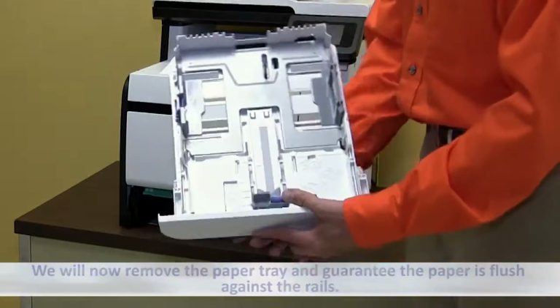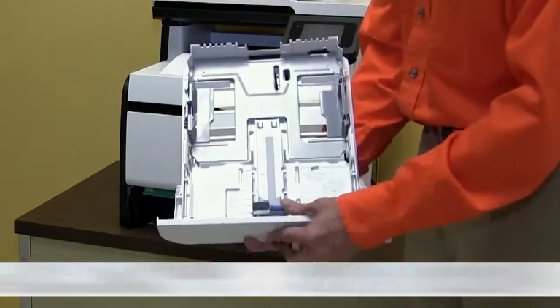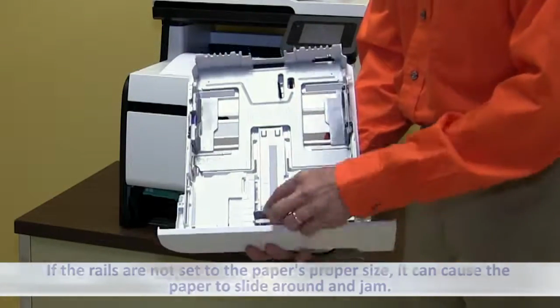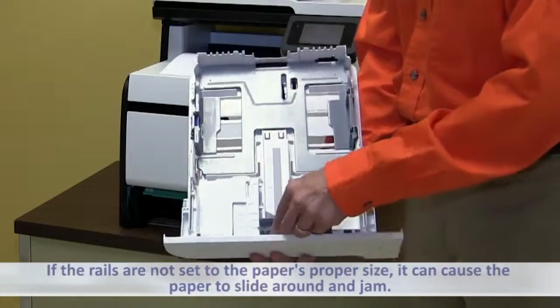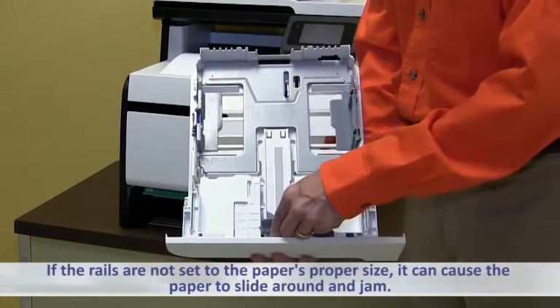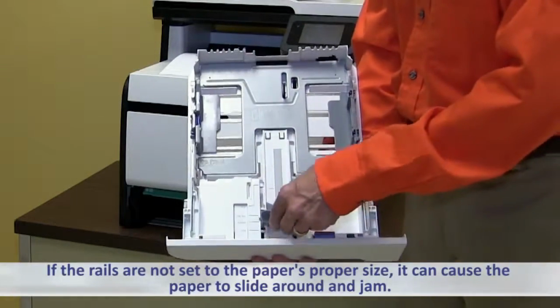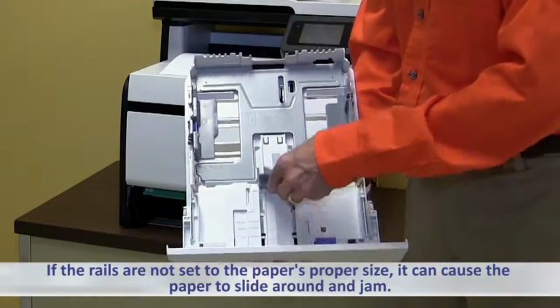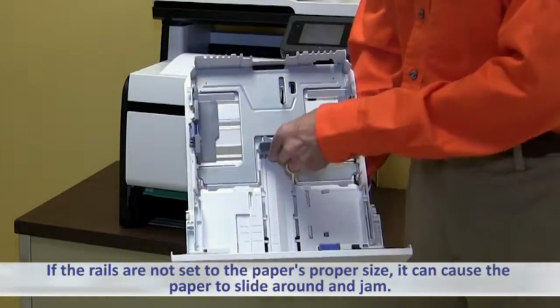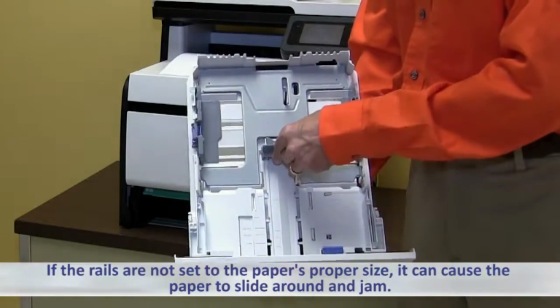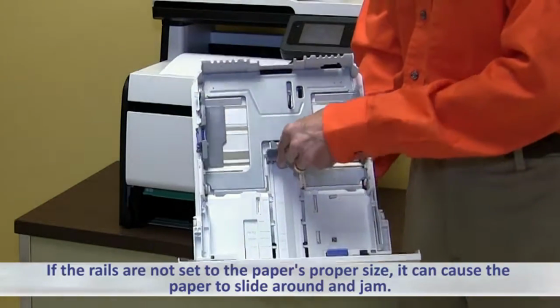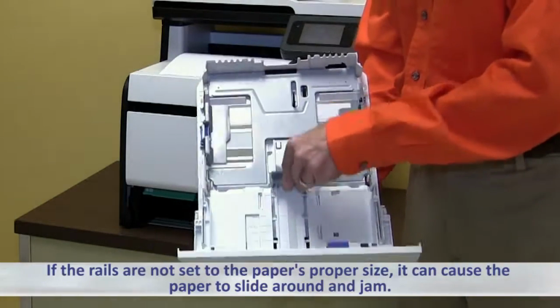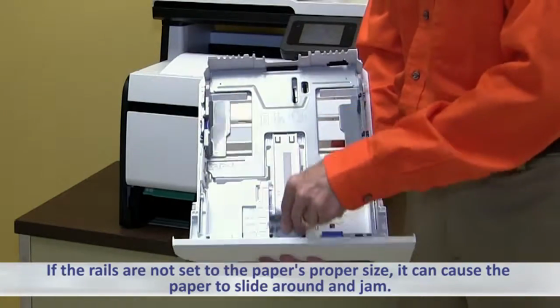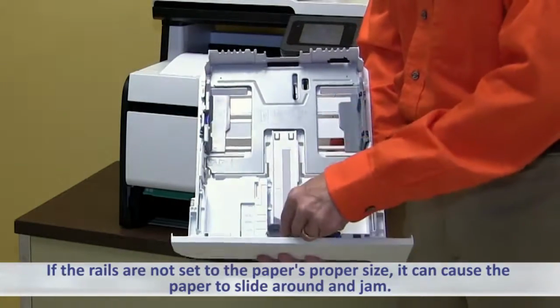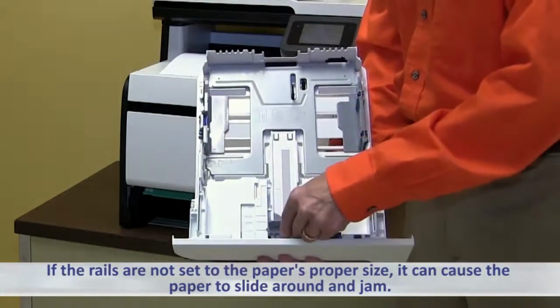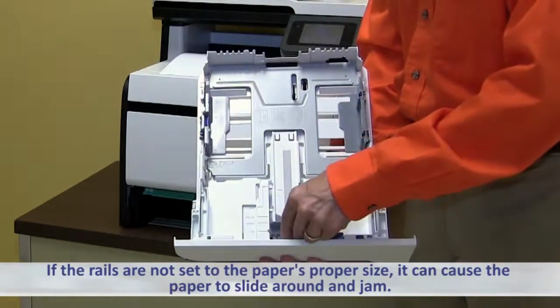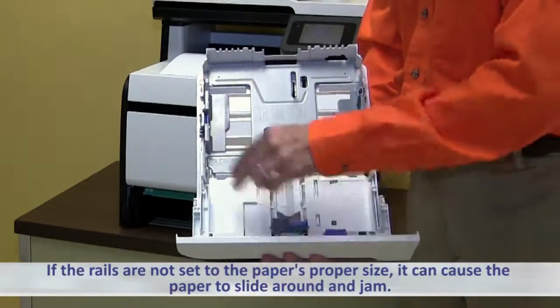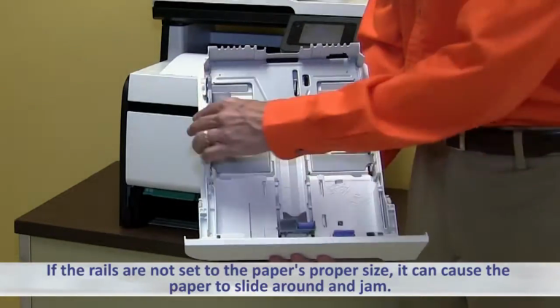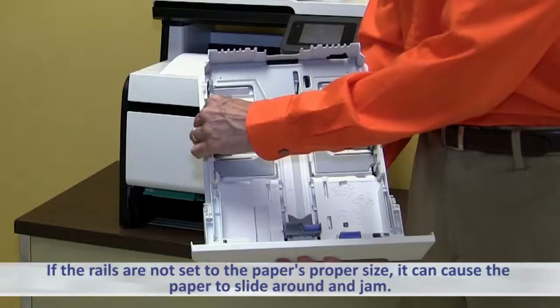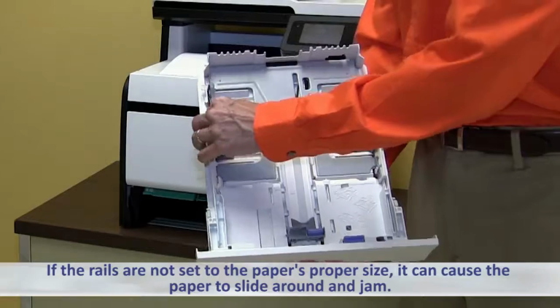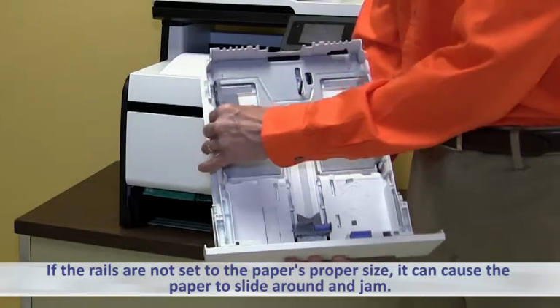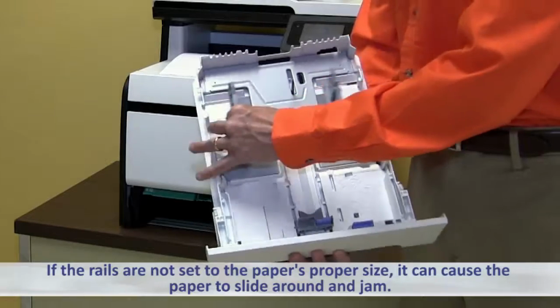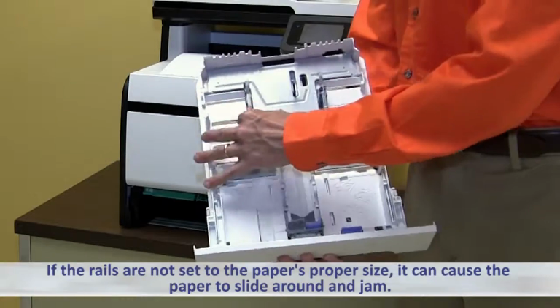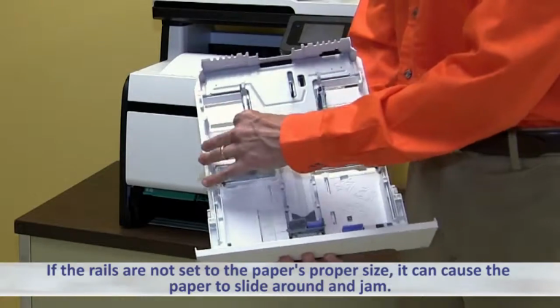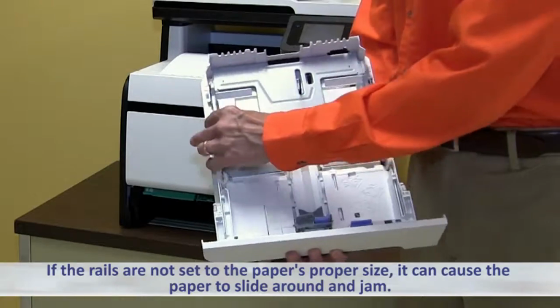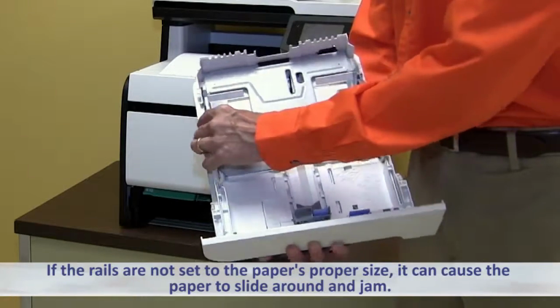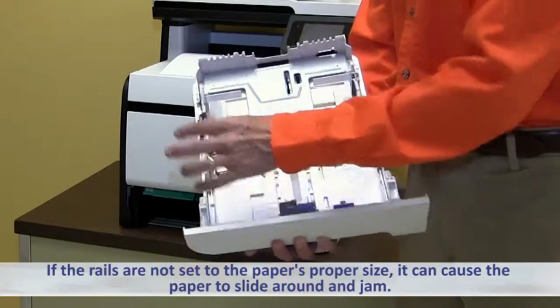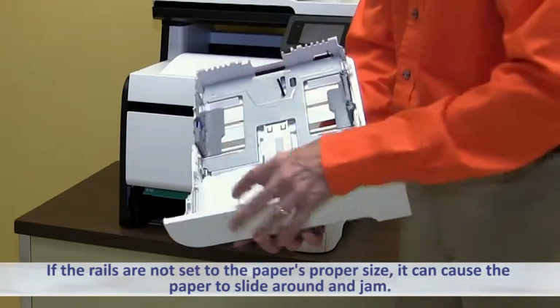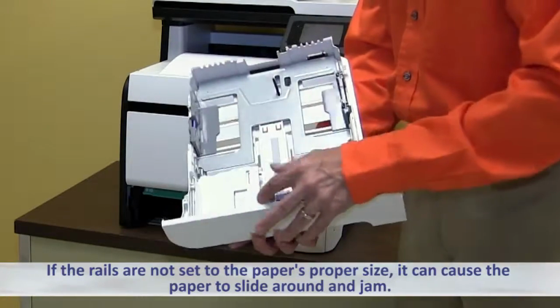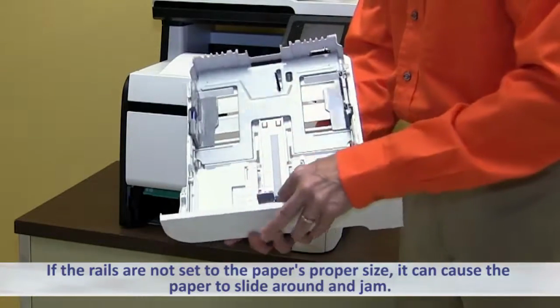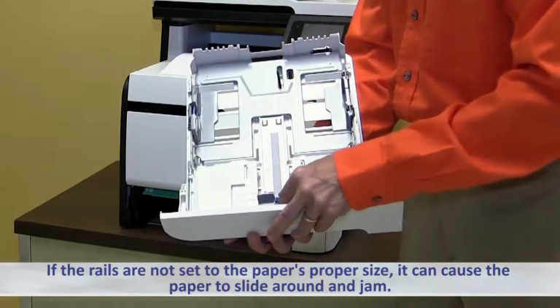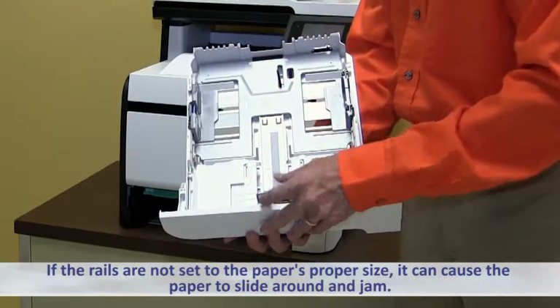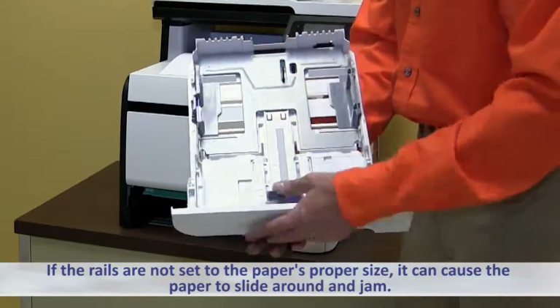If the rails are not set to the paper's proper size, it can cause the paper to slide around and jam.